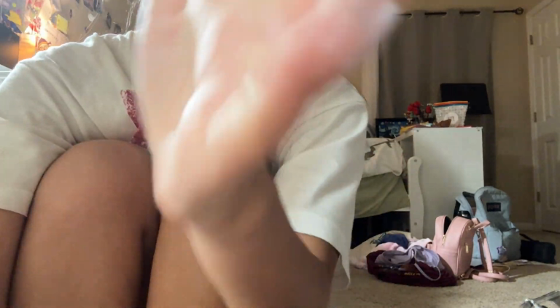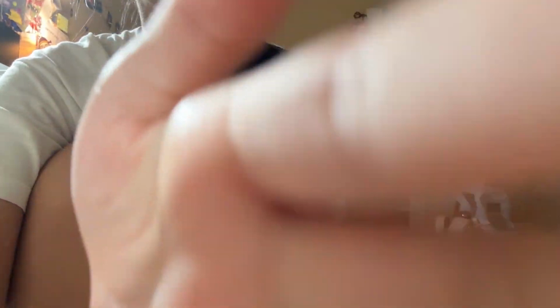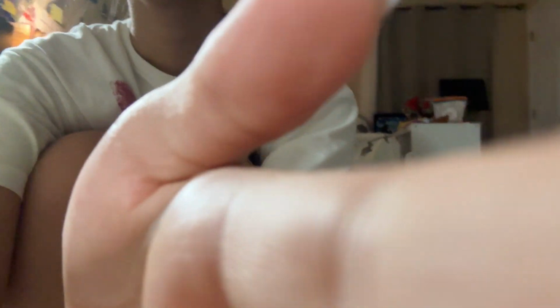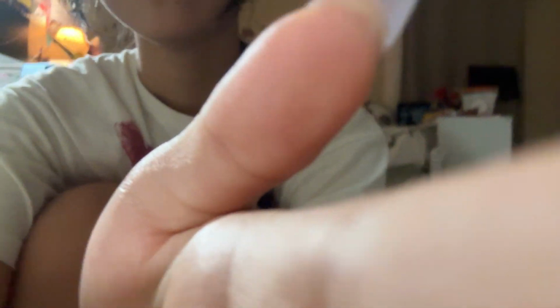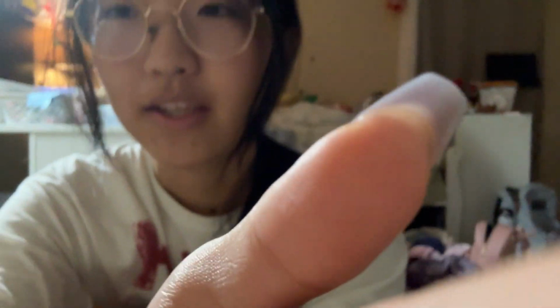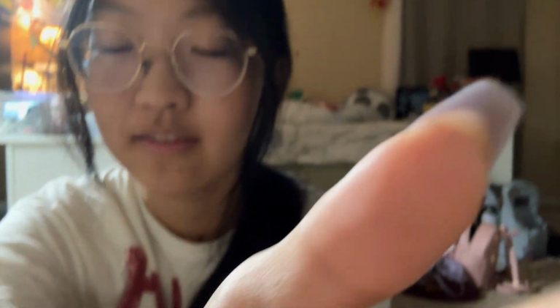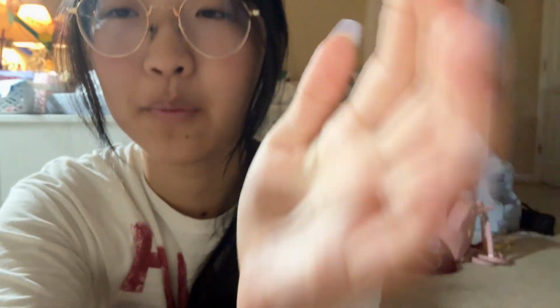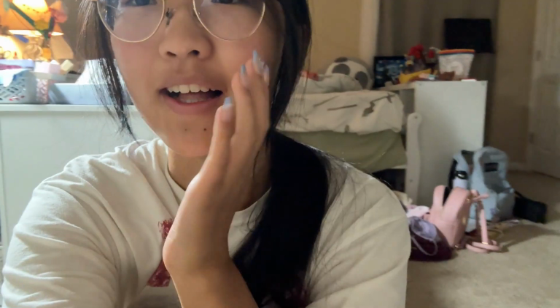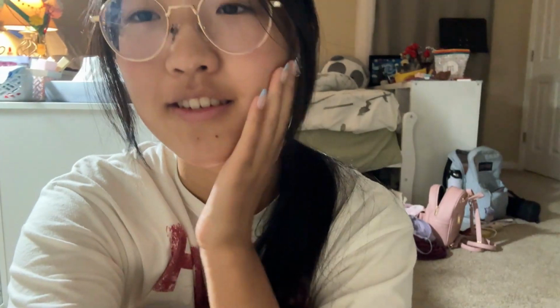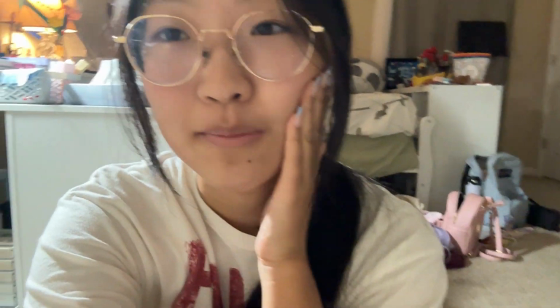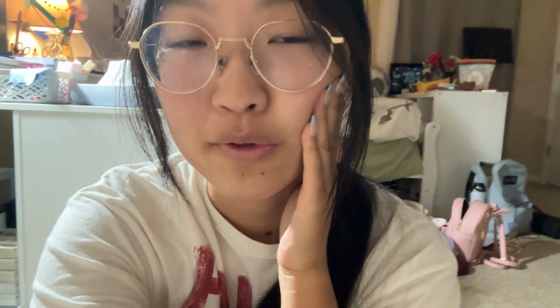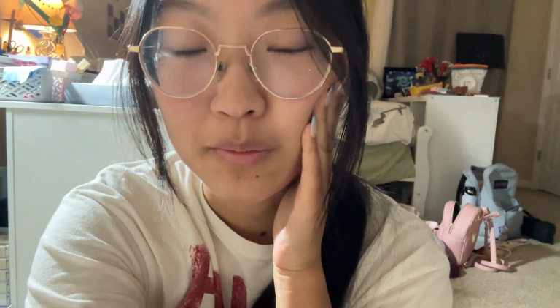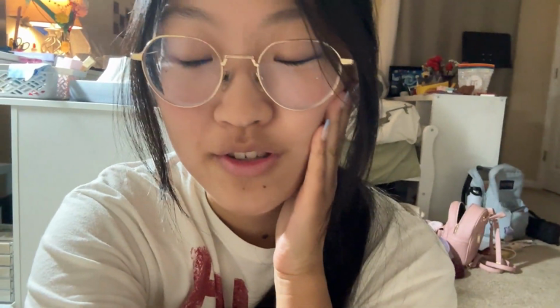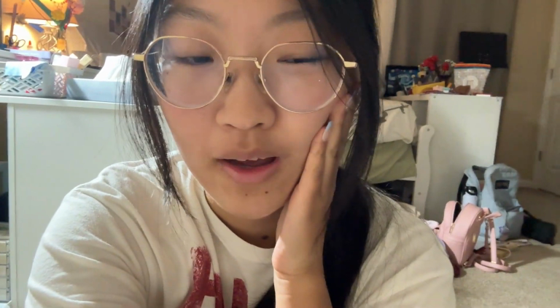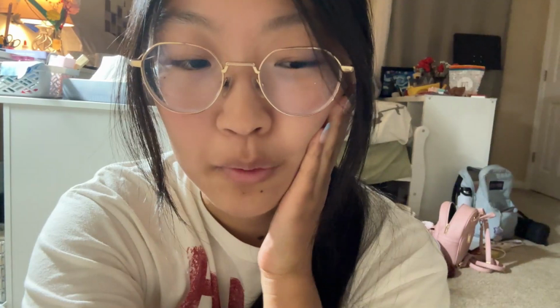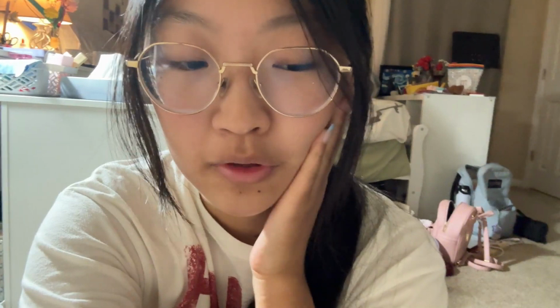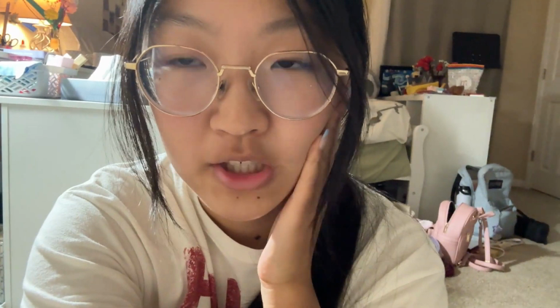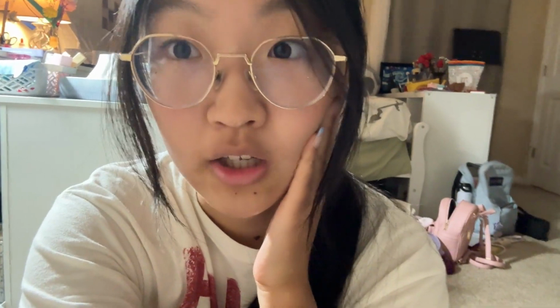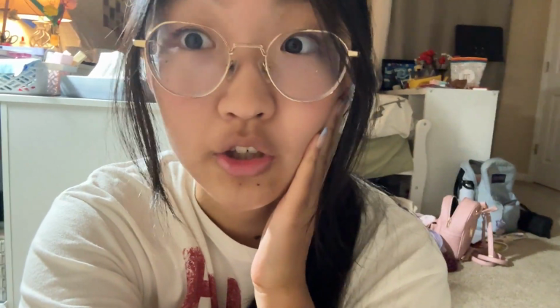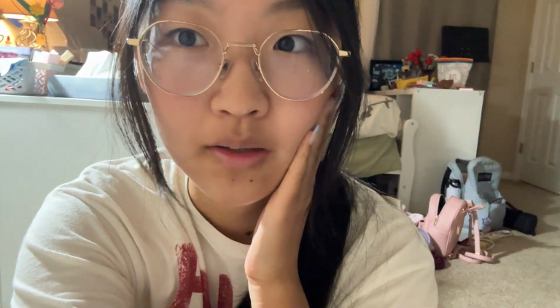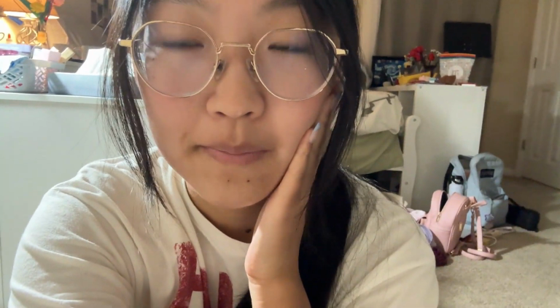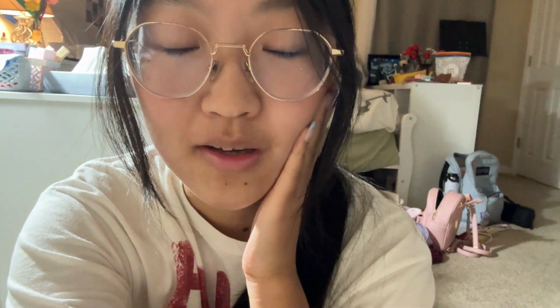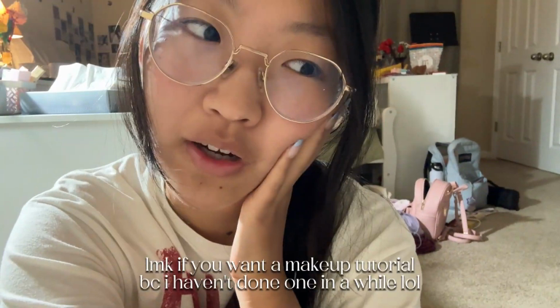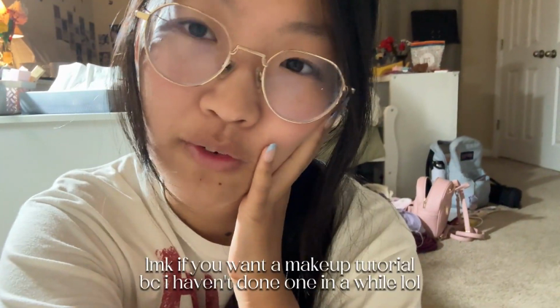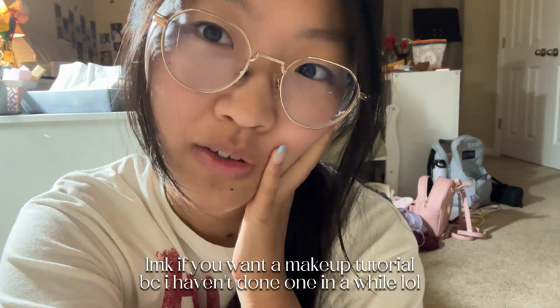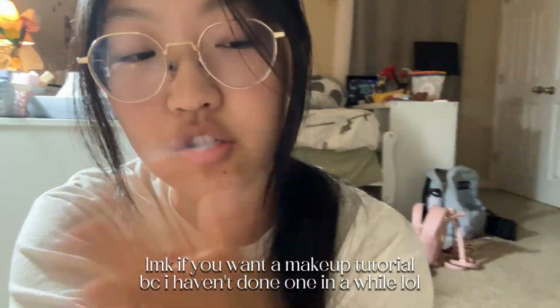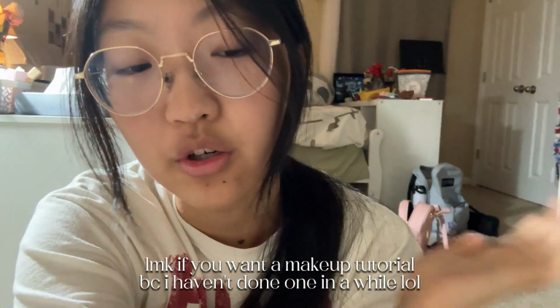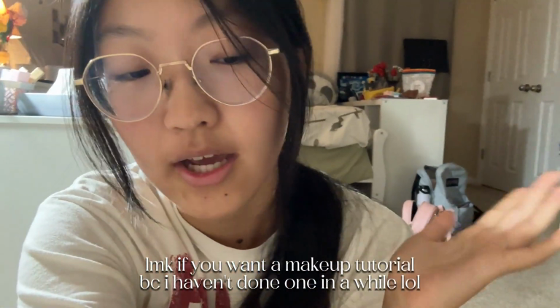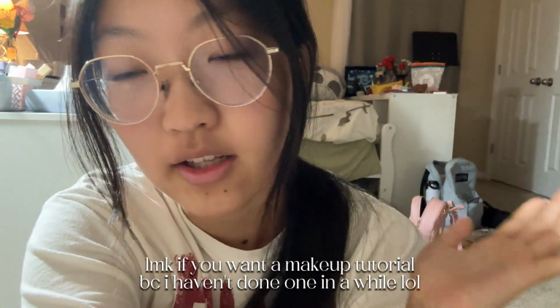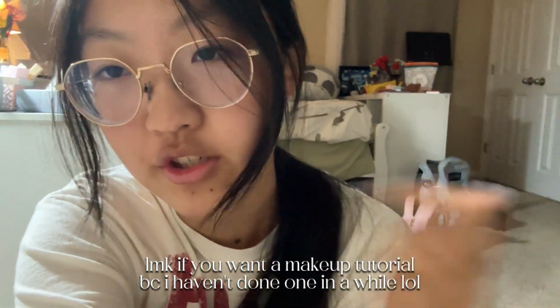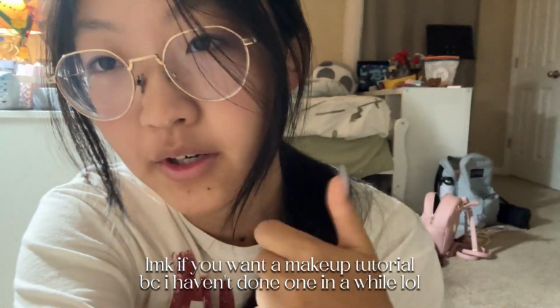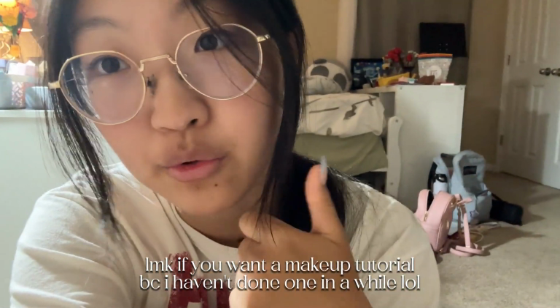Also, because I wear glasses and my prescription is so bad, I won't be able to be talking during my makeup. I'll probably do voiceover. So yeah, let's just get right into it.